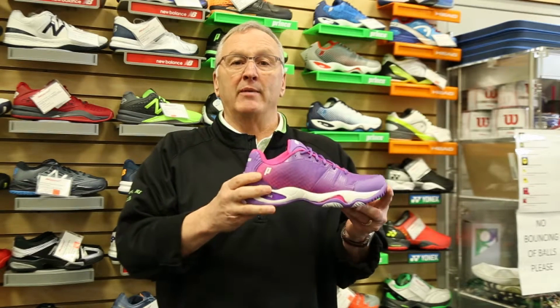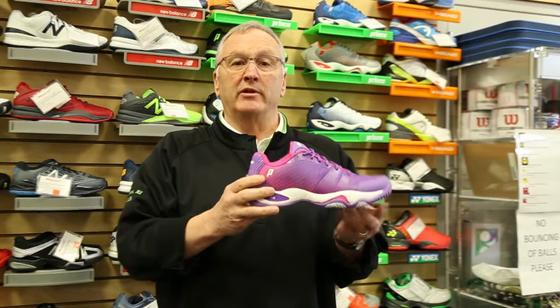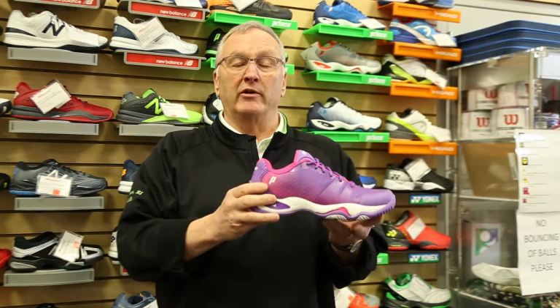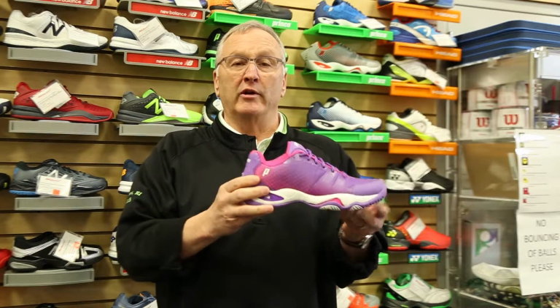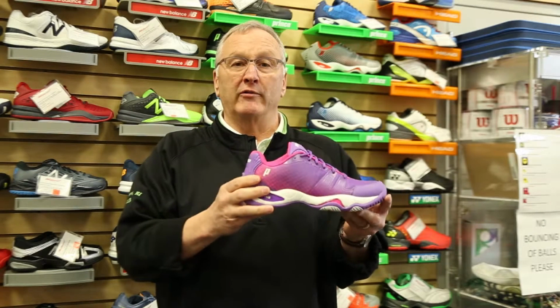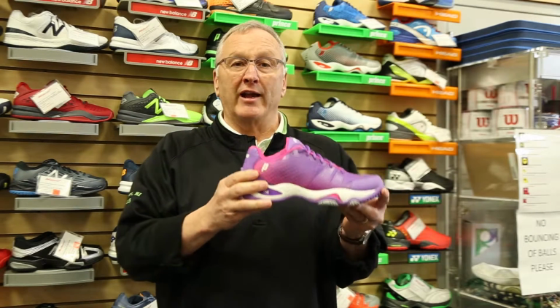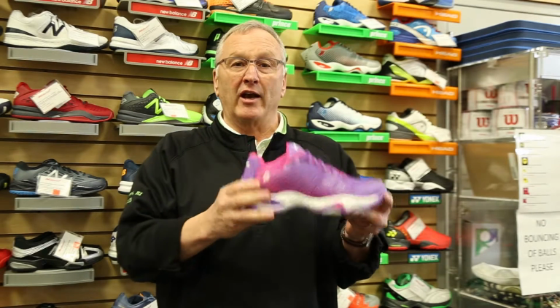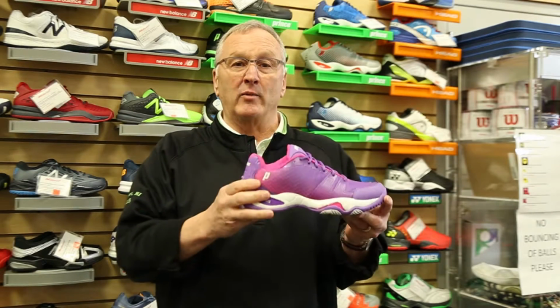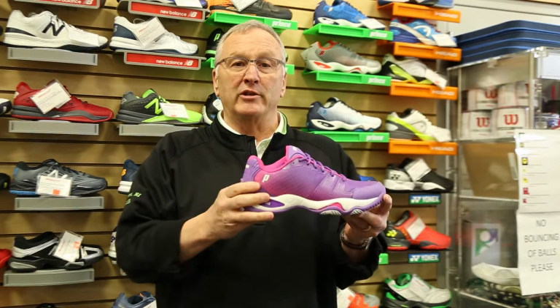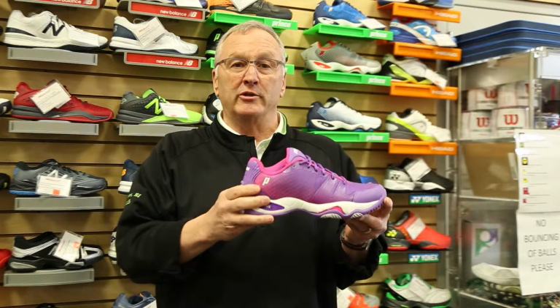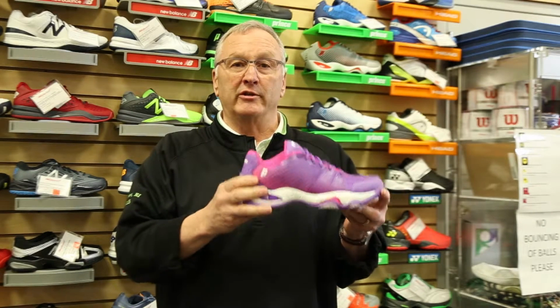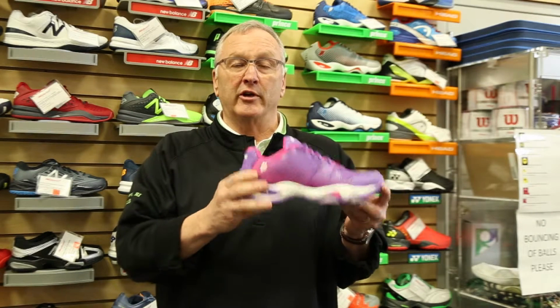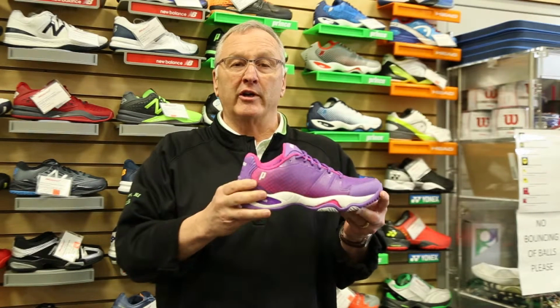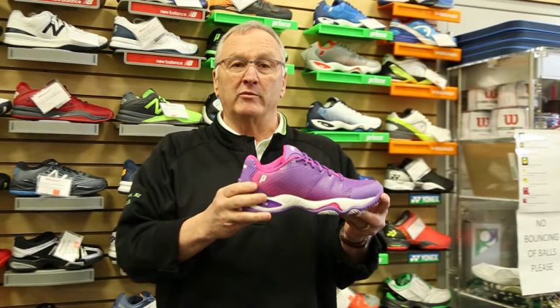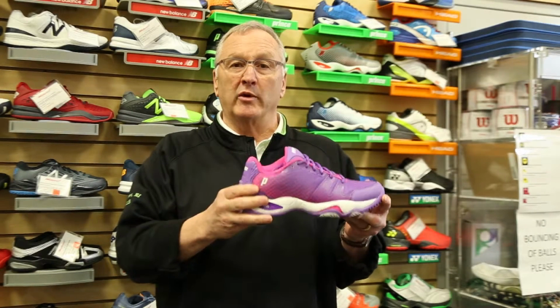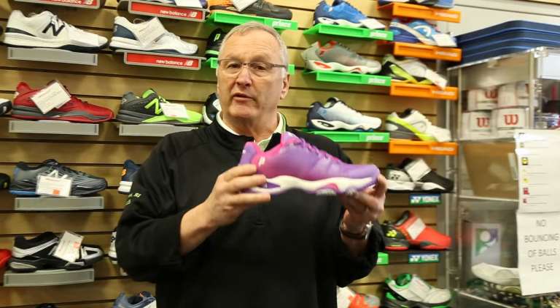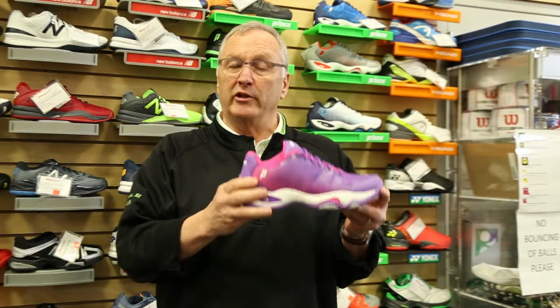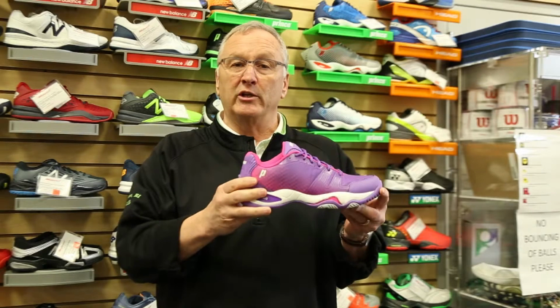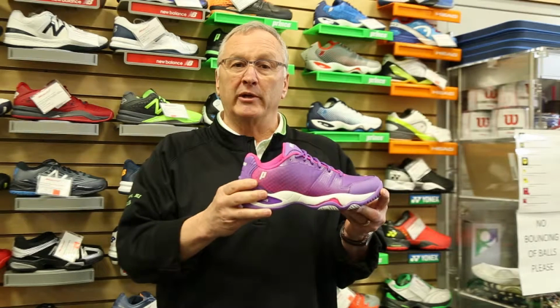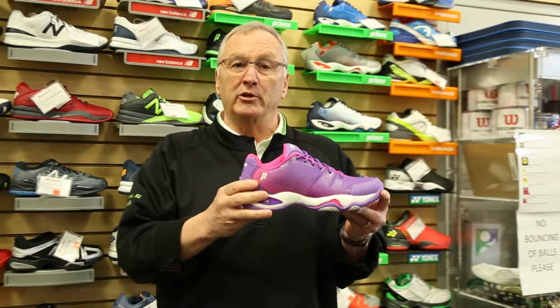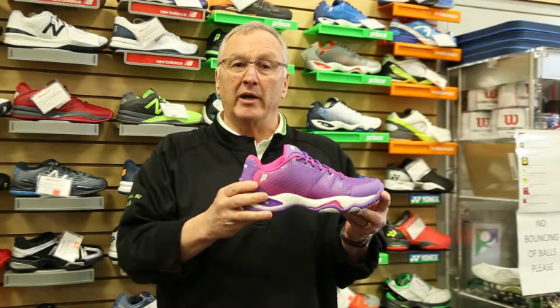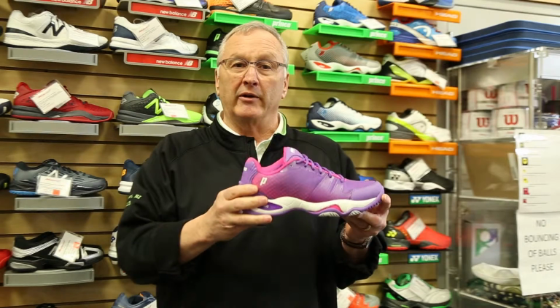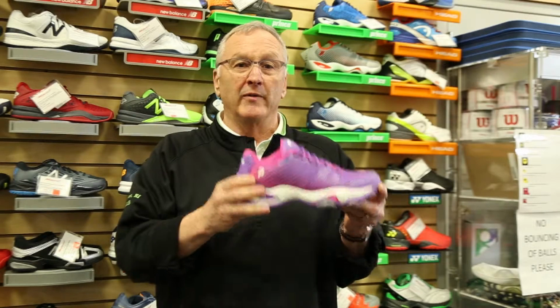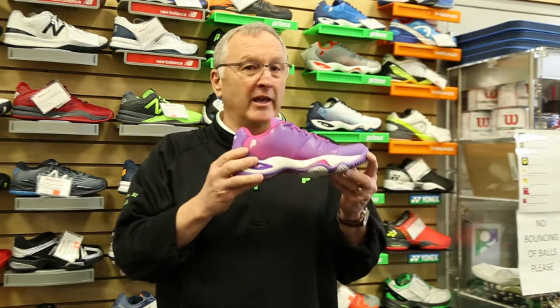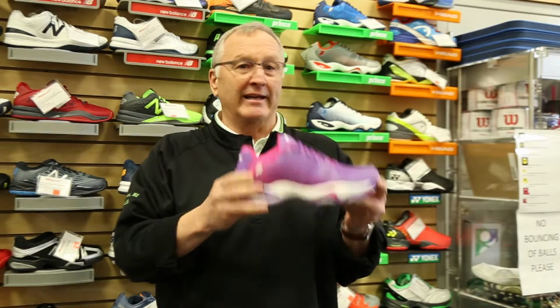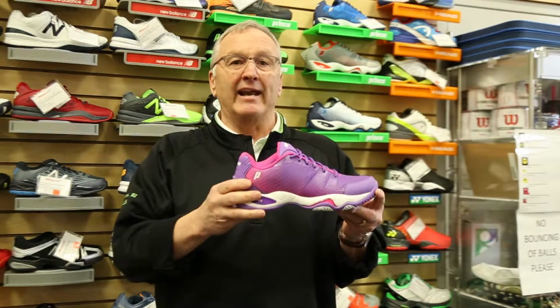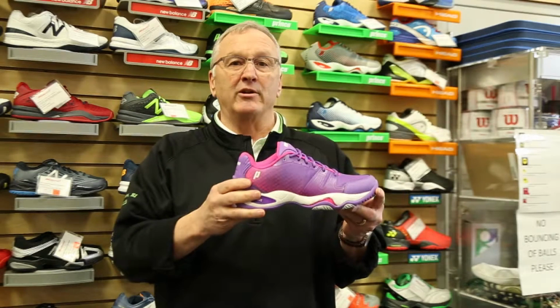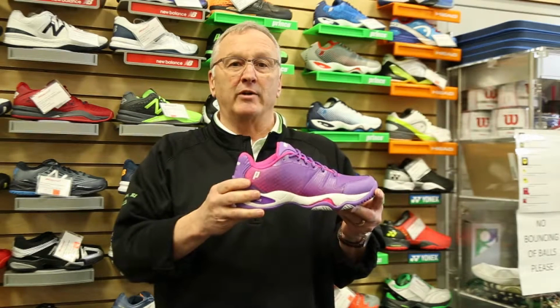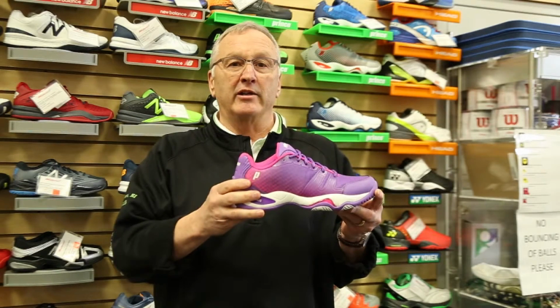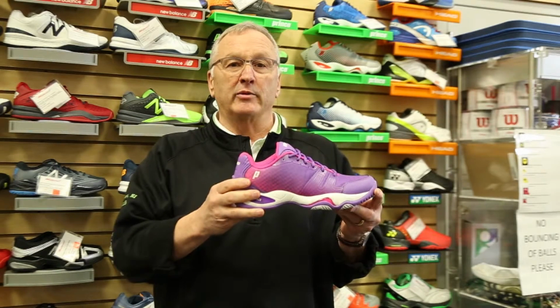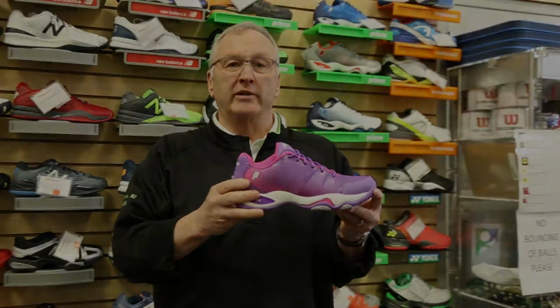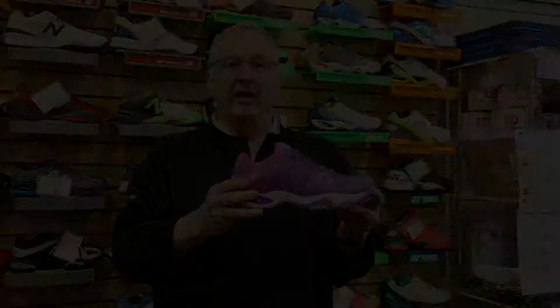A great option if you're looking for a lightweight shoe that's very comfortable. And if you're a T22 player, get out and try this one today.